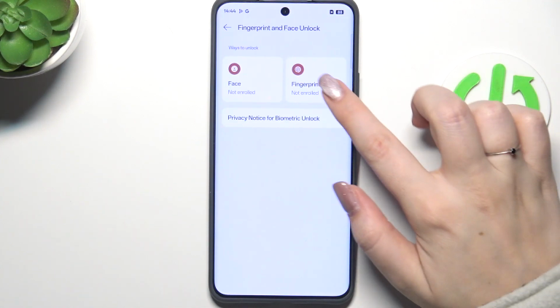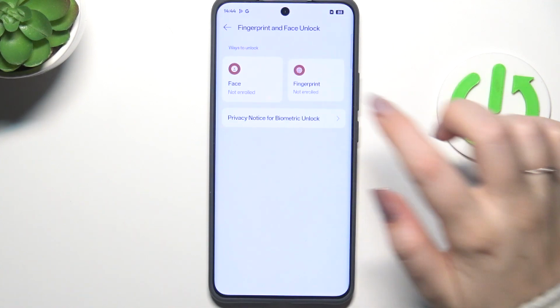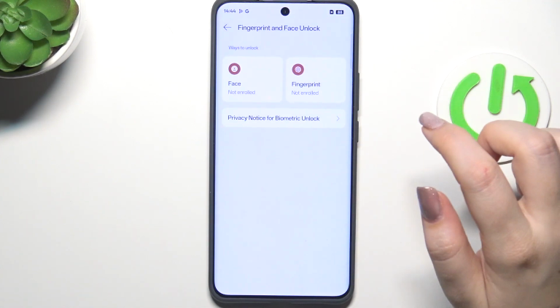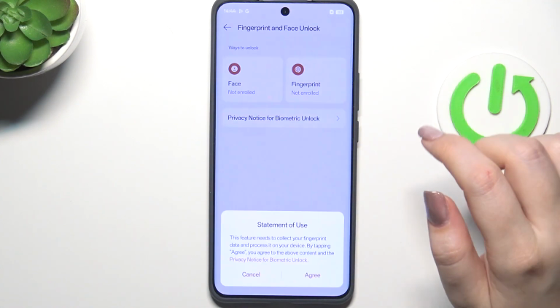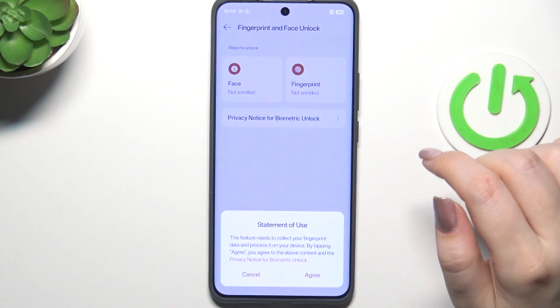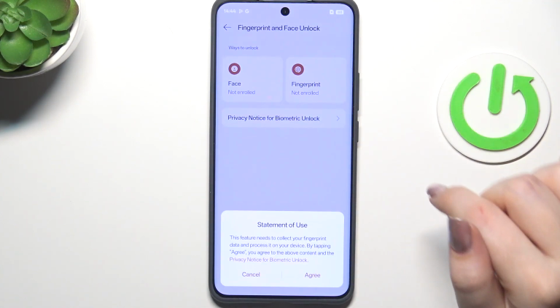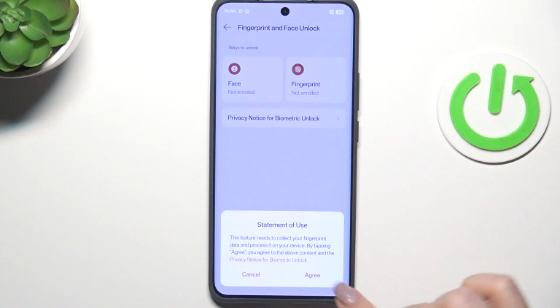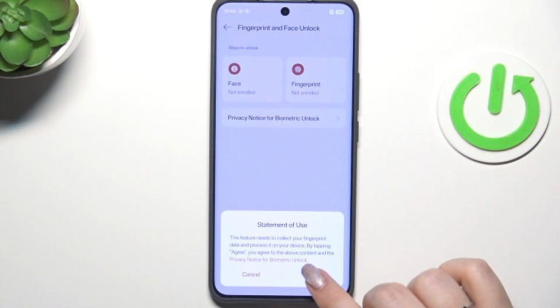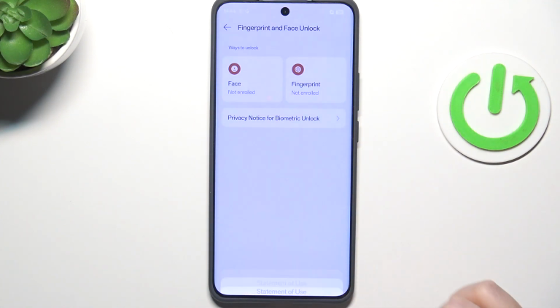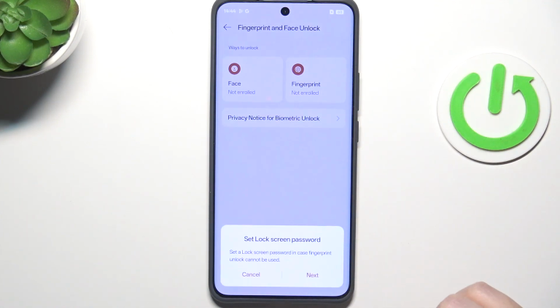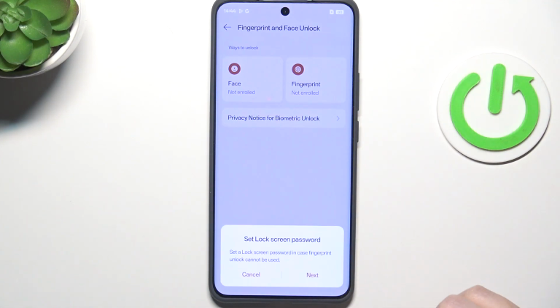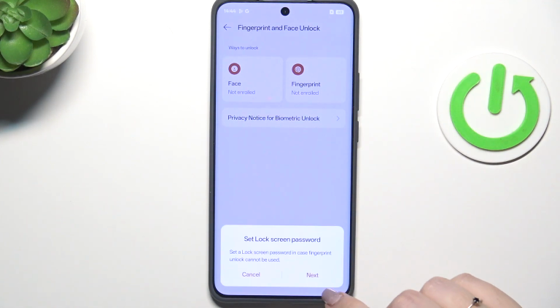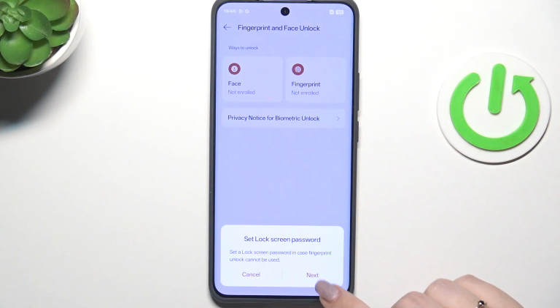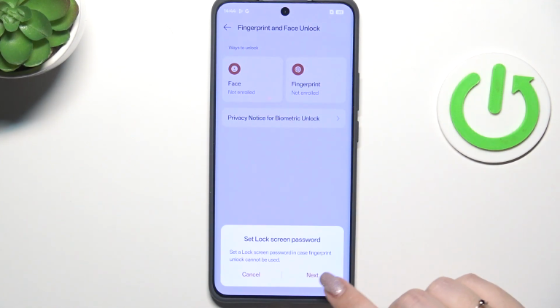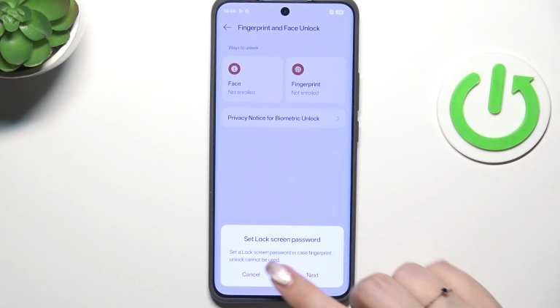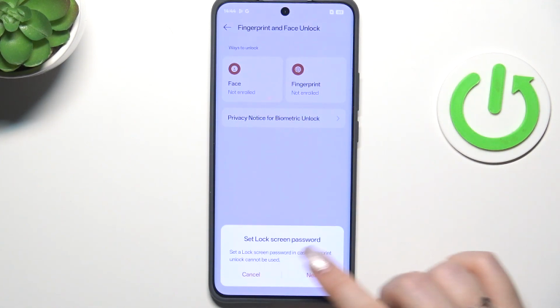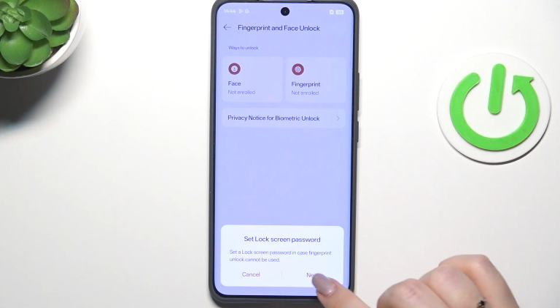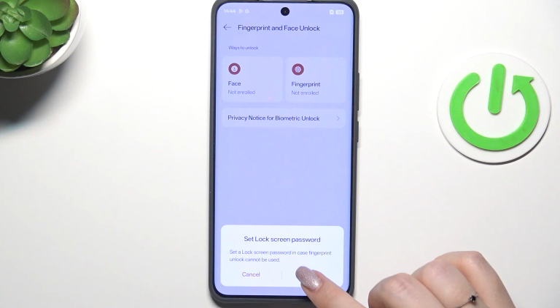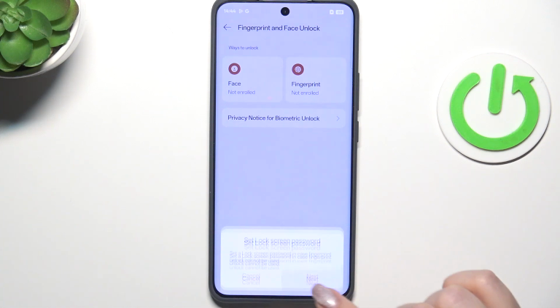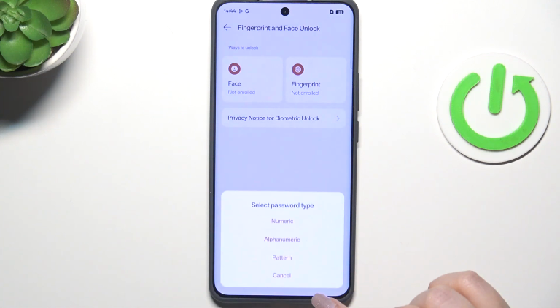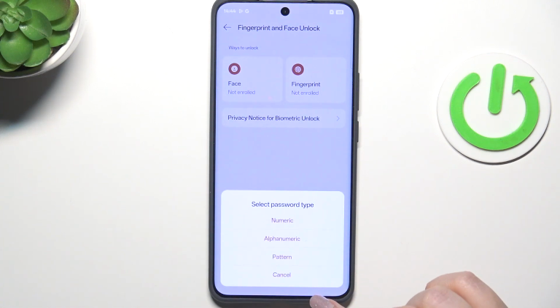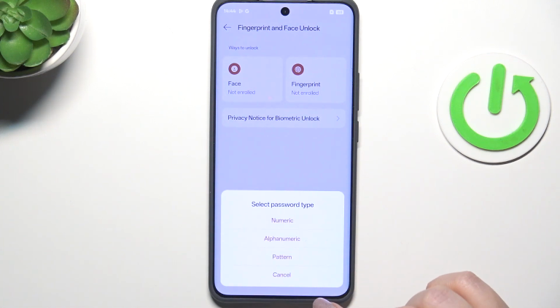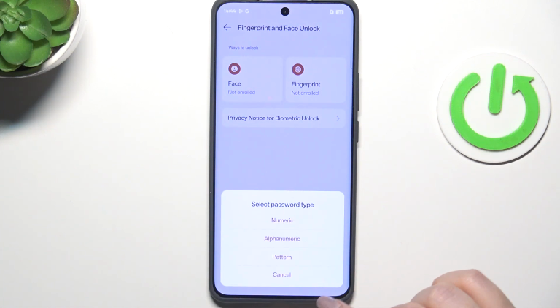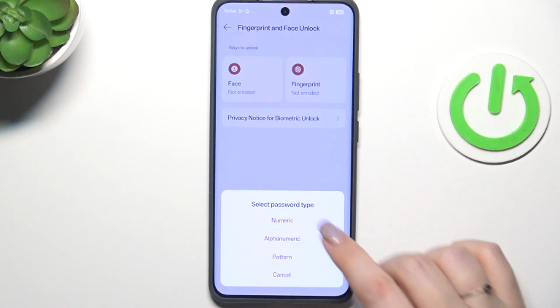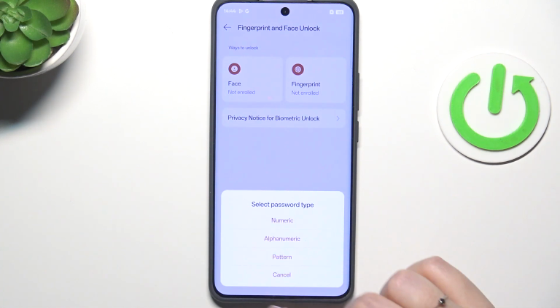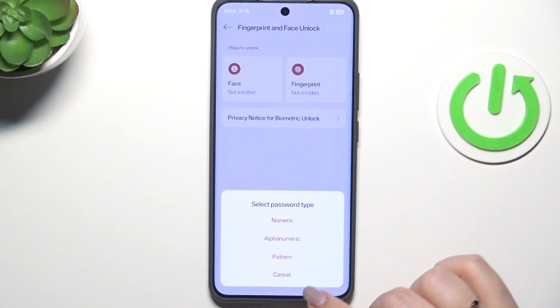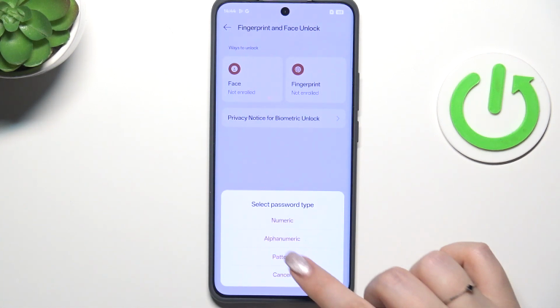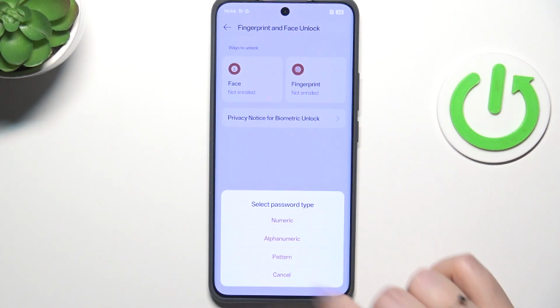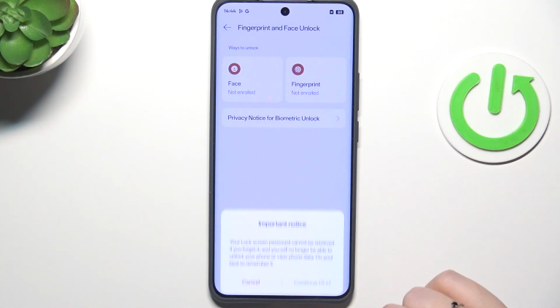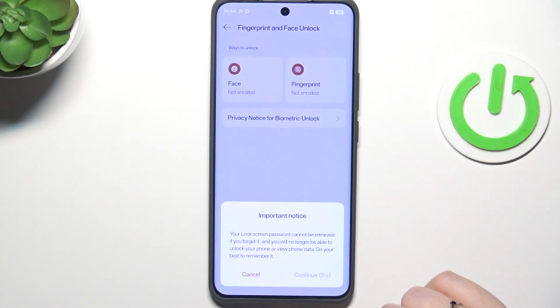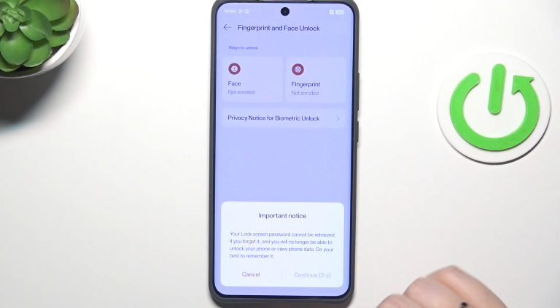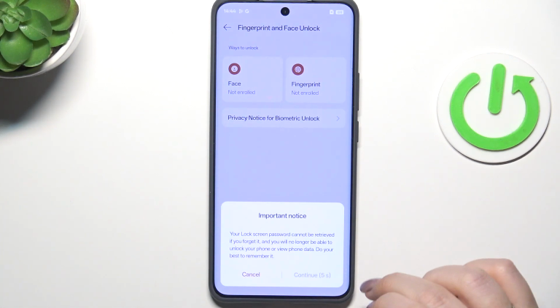Let's tap on Fingerprint, give the permissions of course, and we will have to set the regular password. So let me choose the pattern.